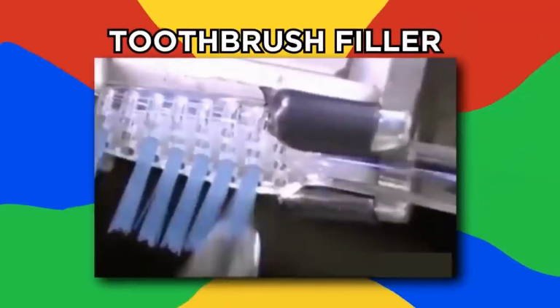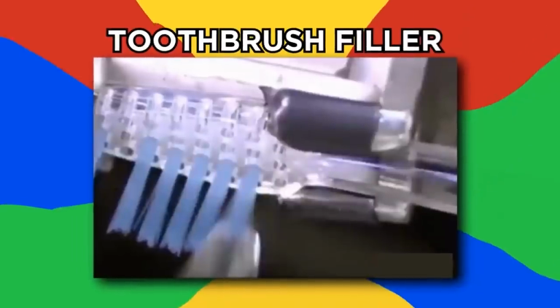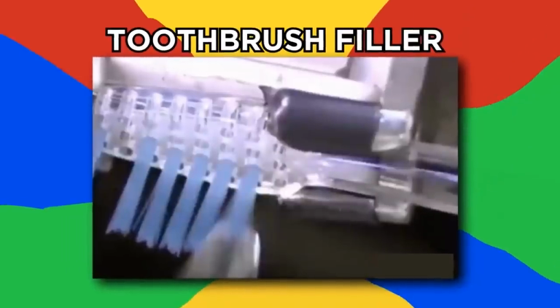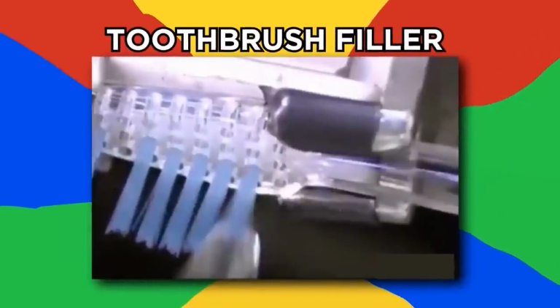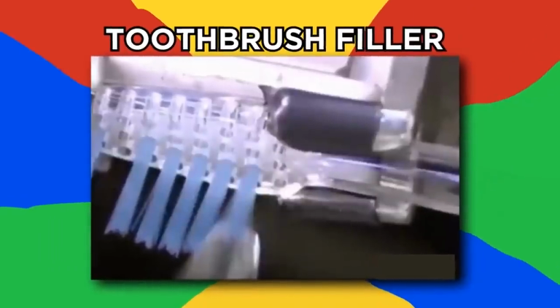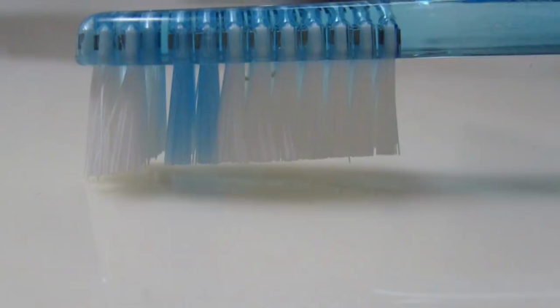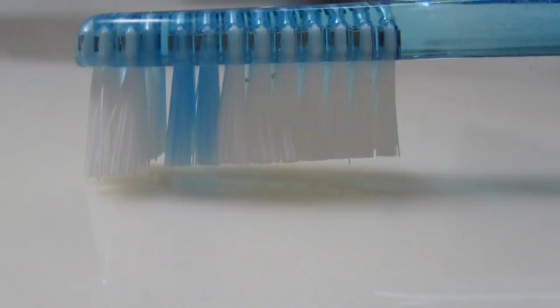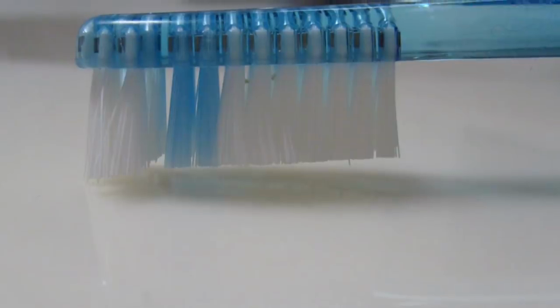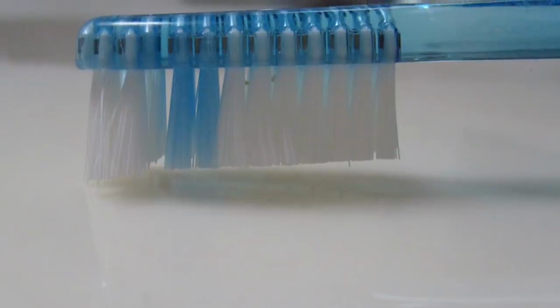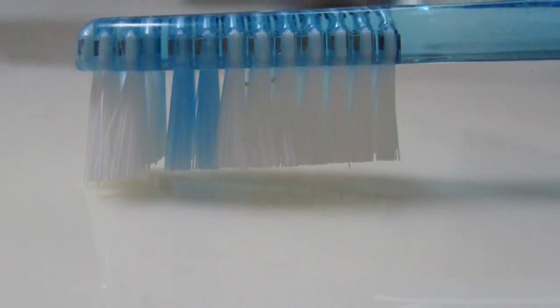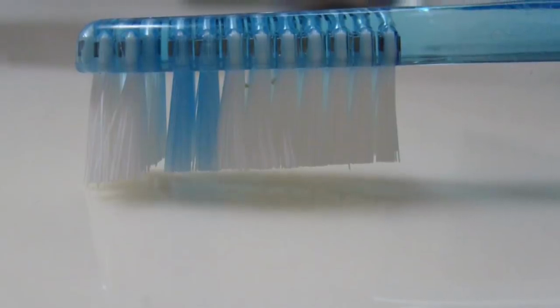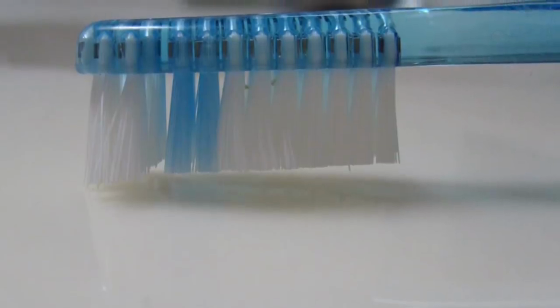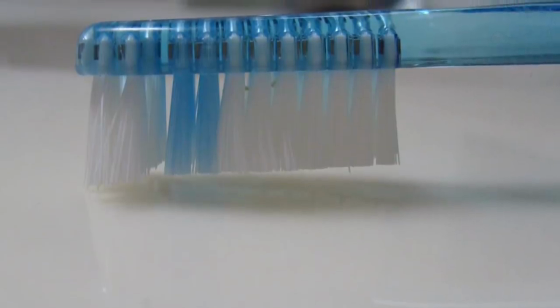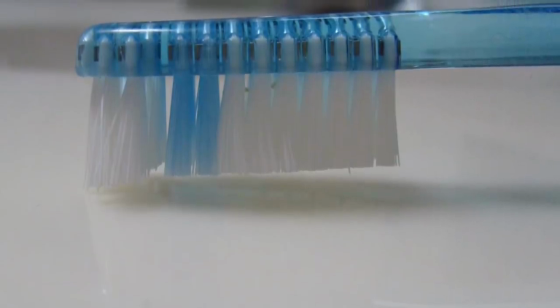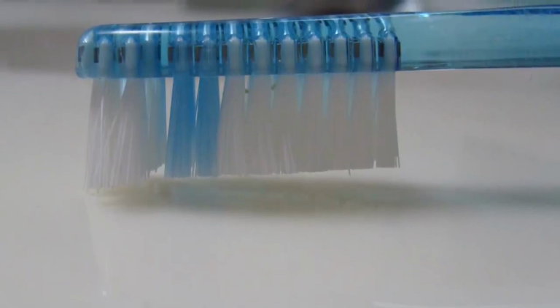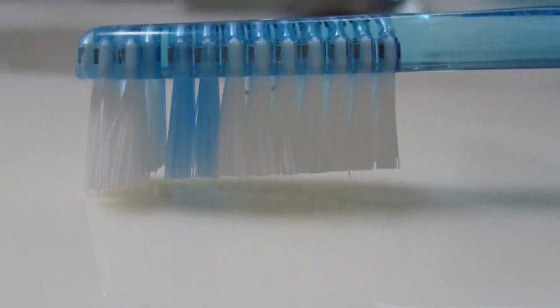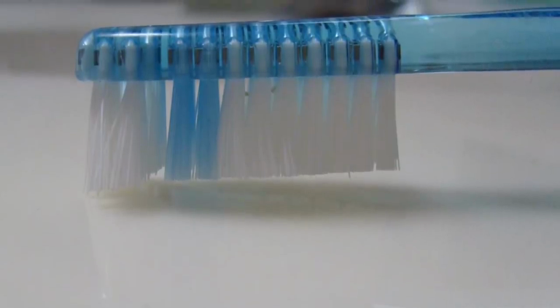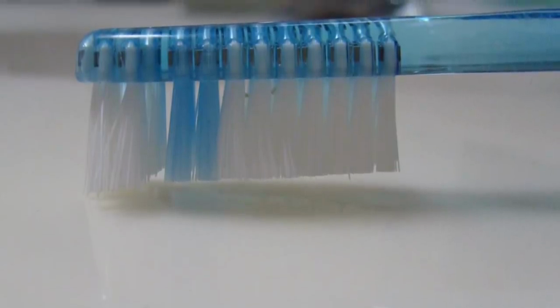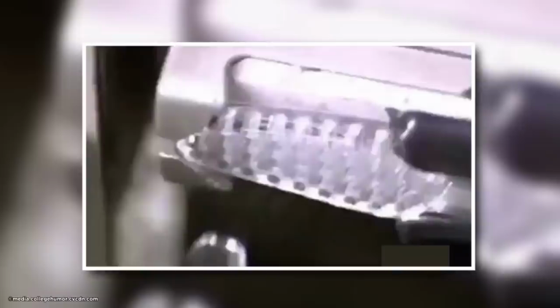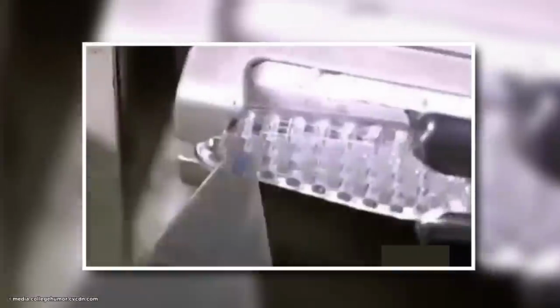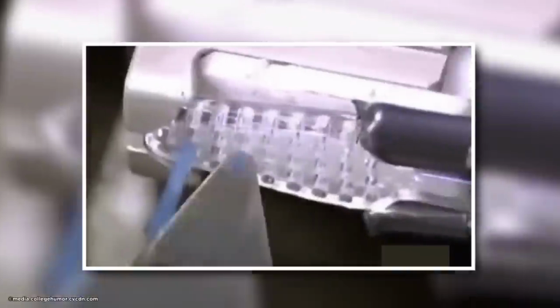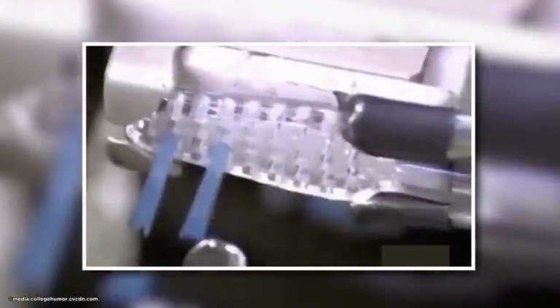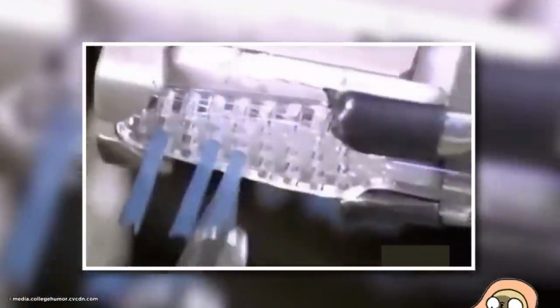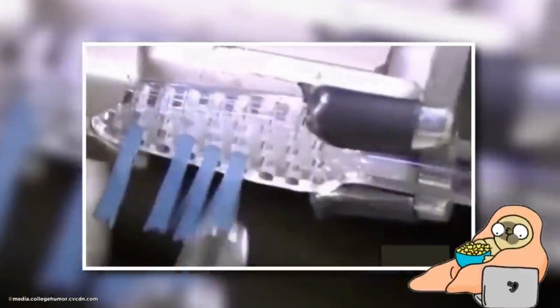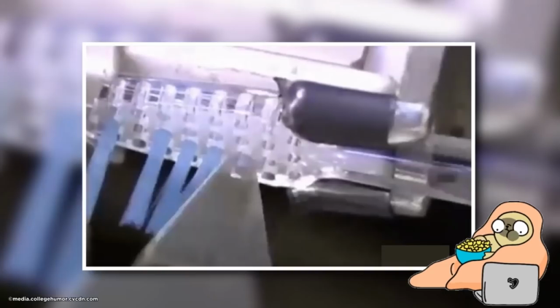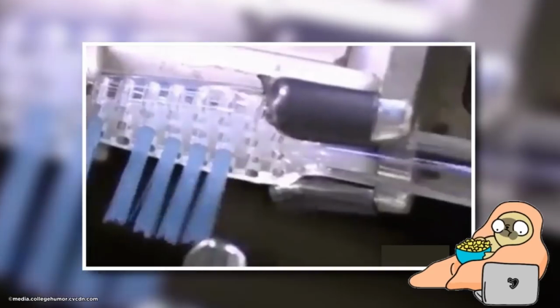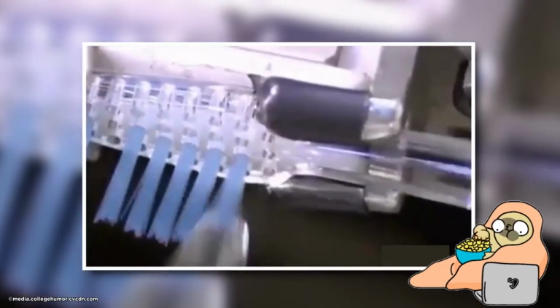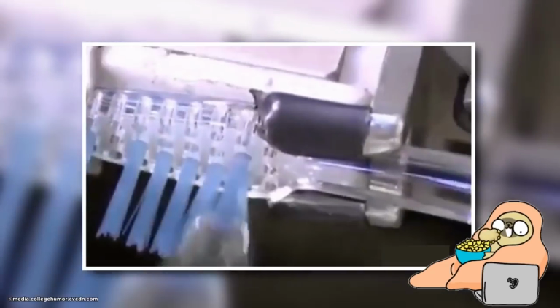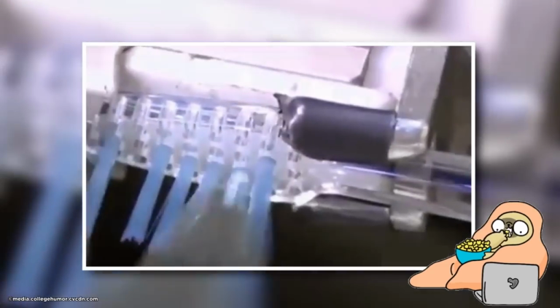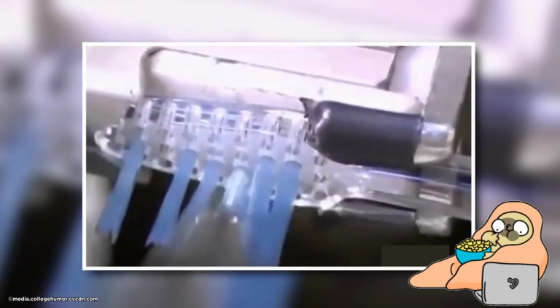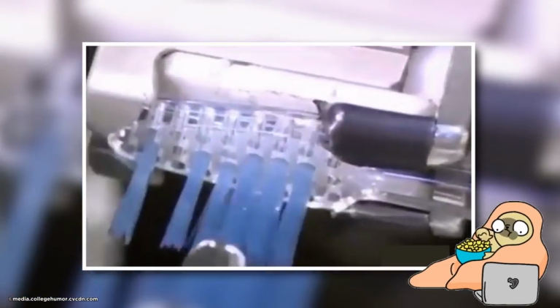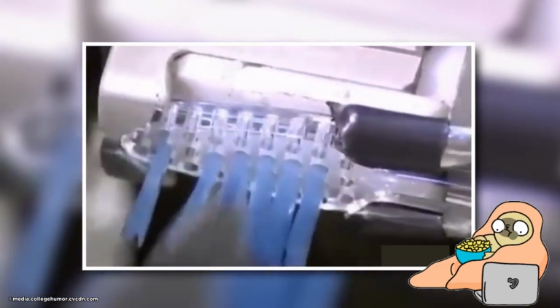Toothbrush Filler. Meet the machine that adds those bristles to your toothbrush. I bet my dentist could watch this all day.